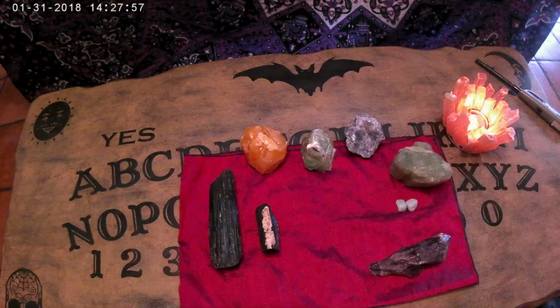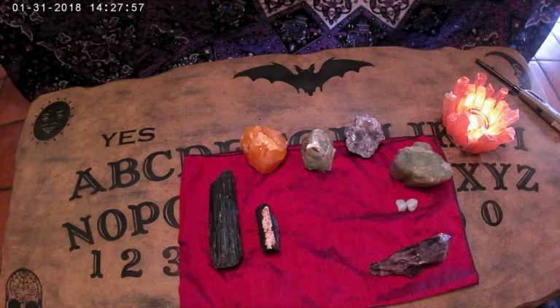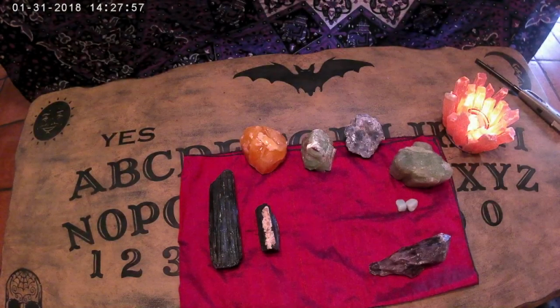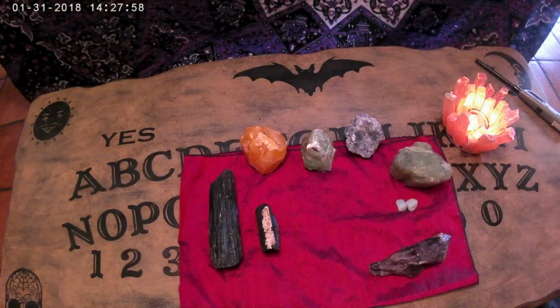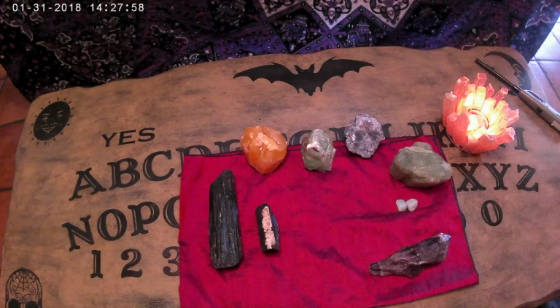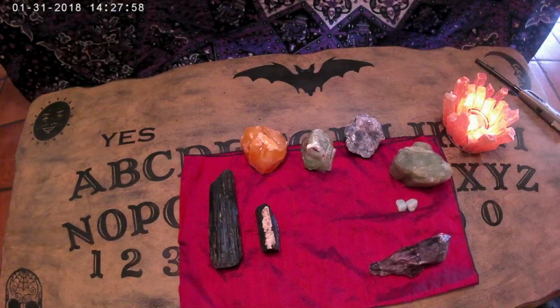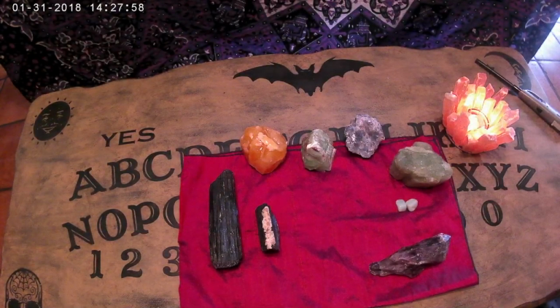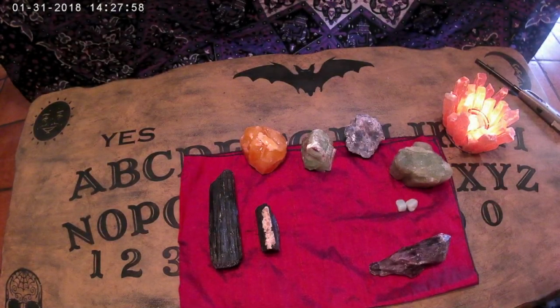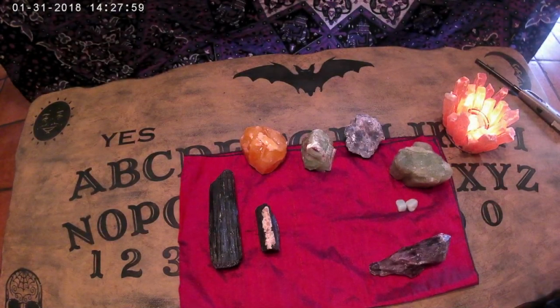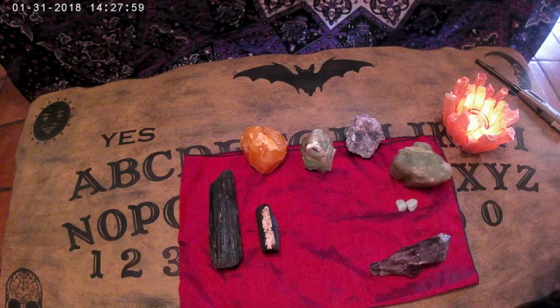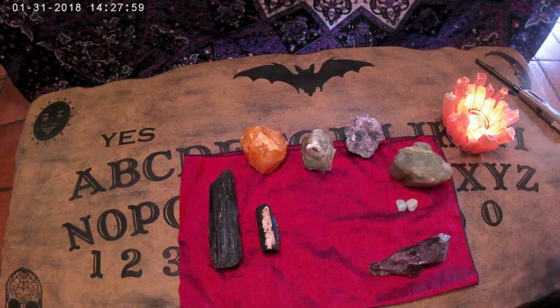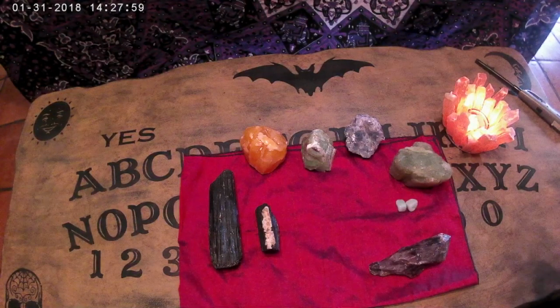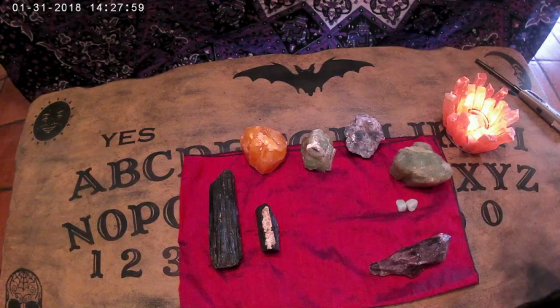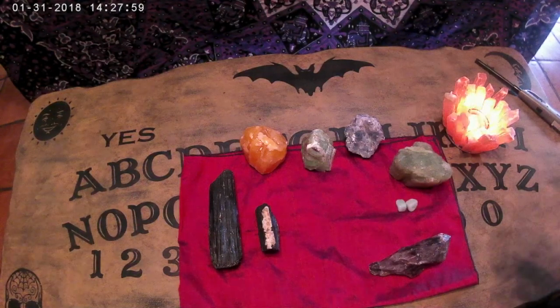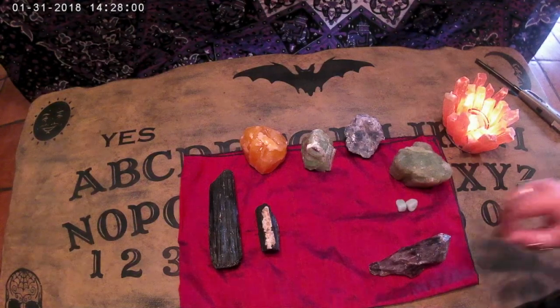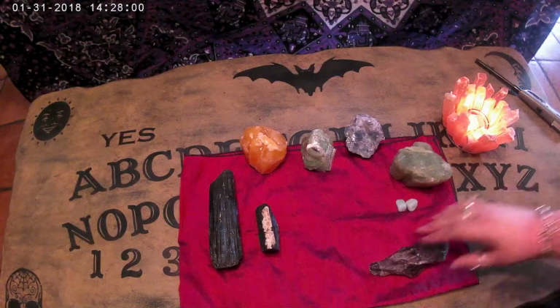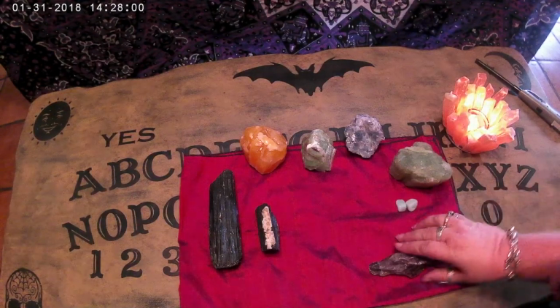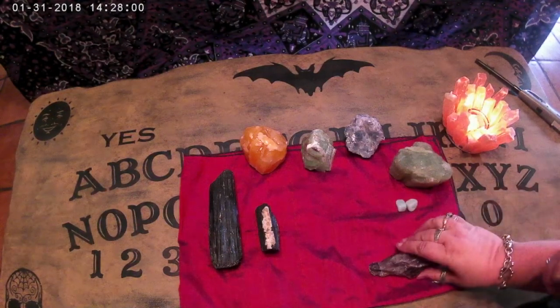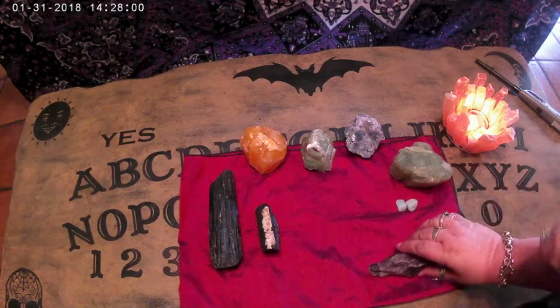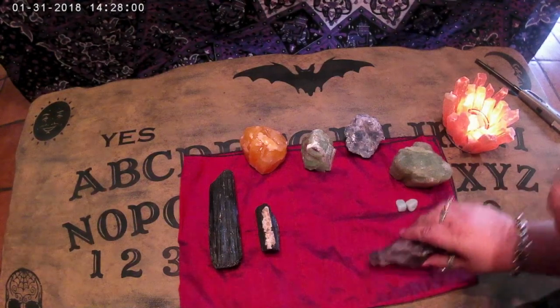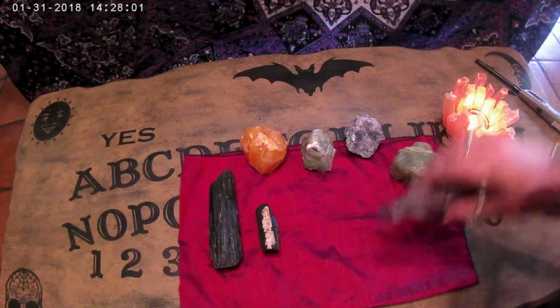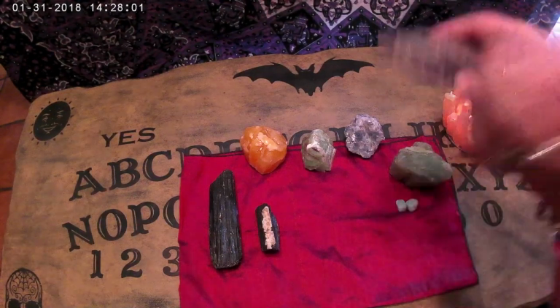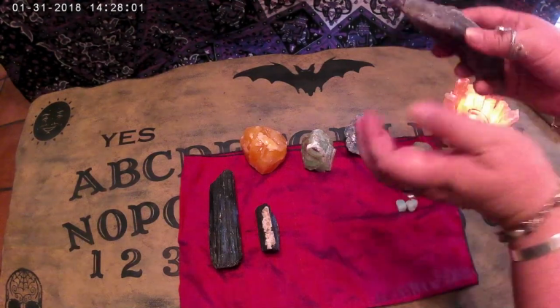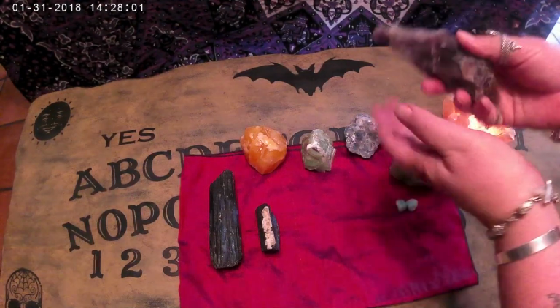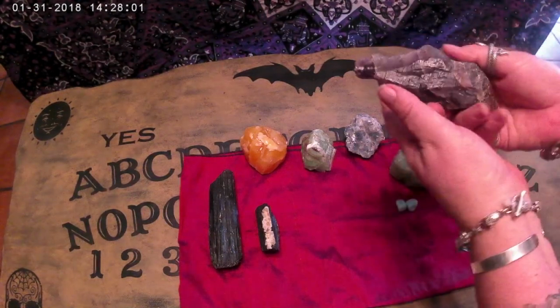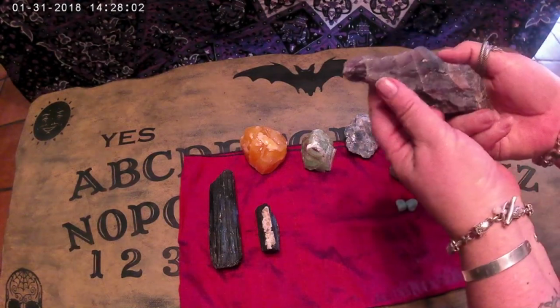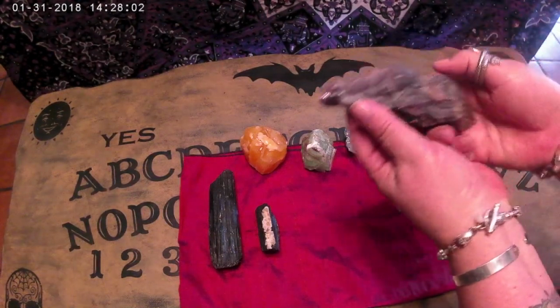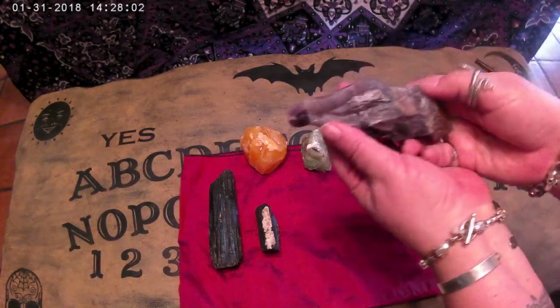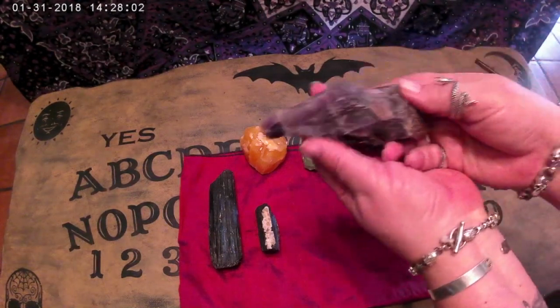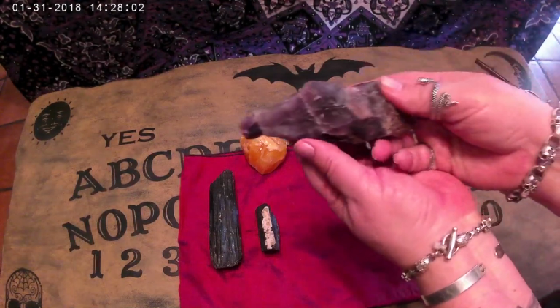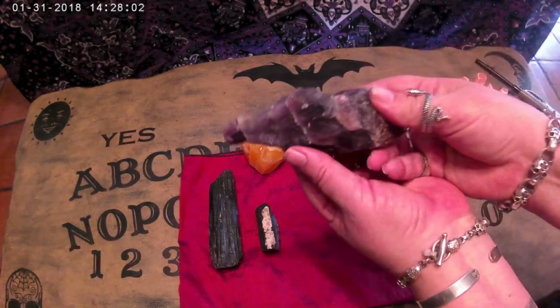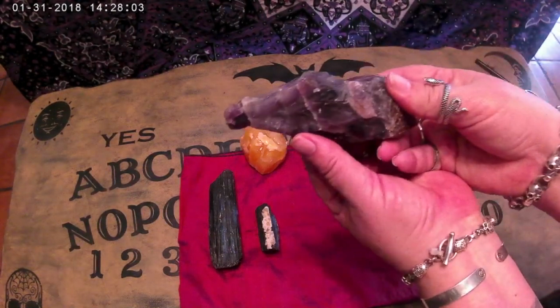Hi Witches! Today I'm going to talk about my crystal collection, or start to.